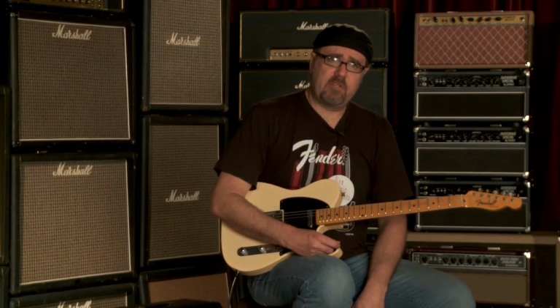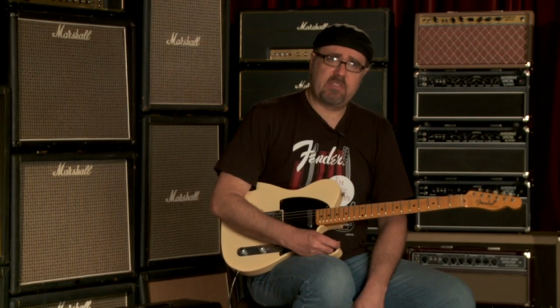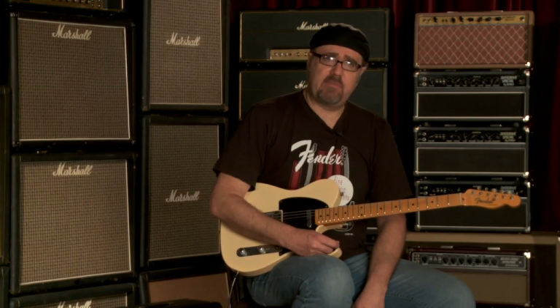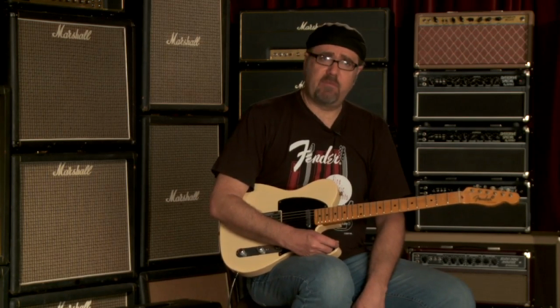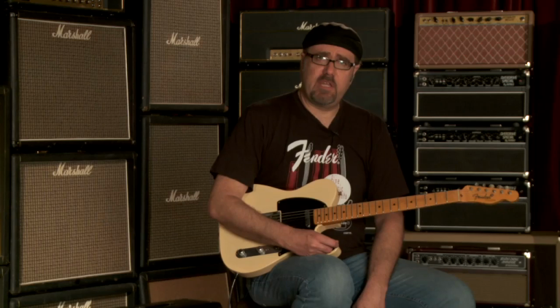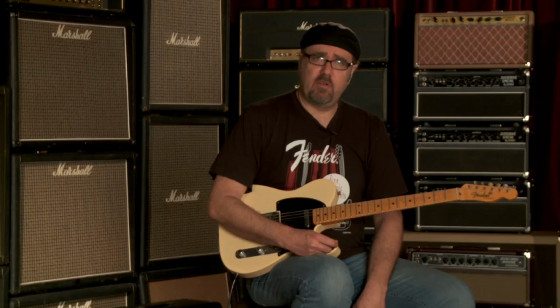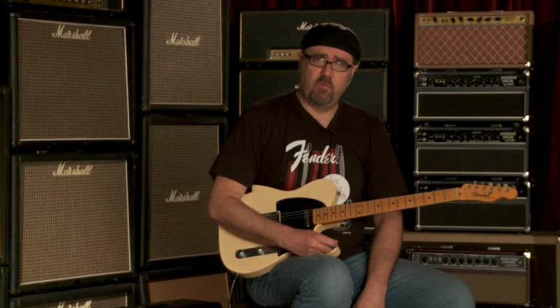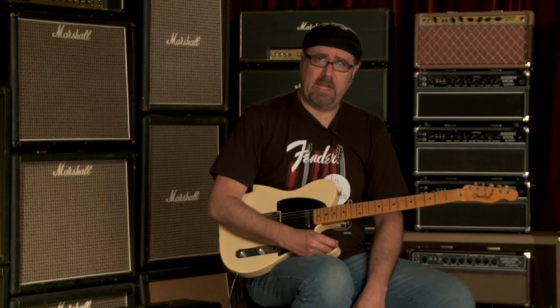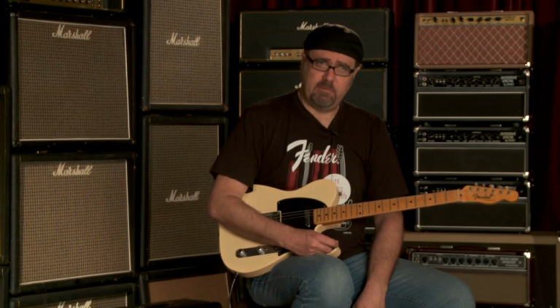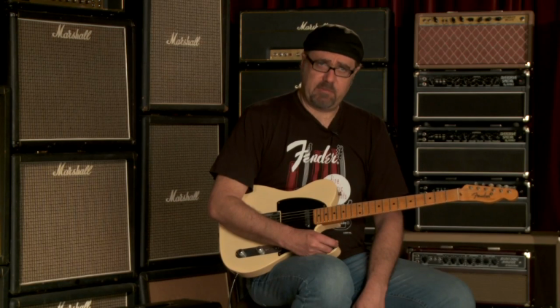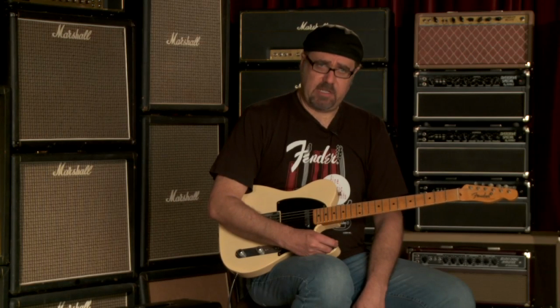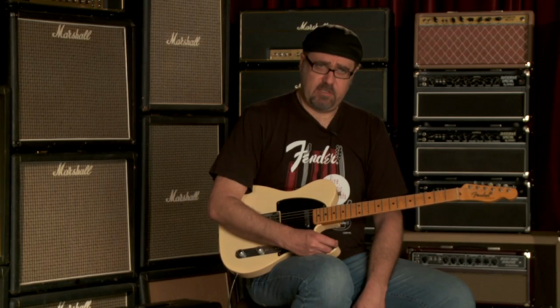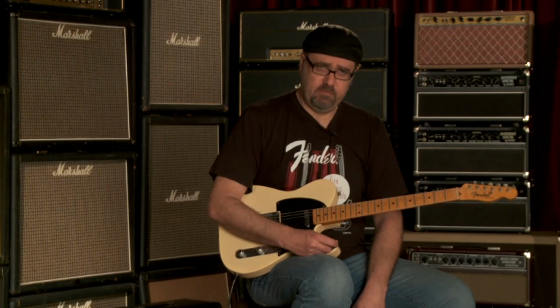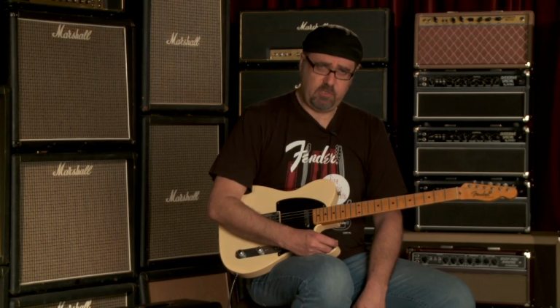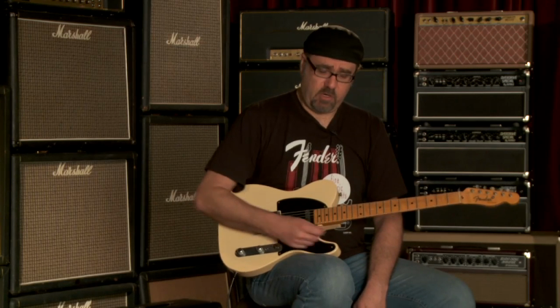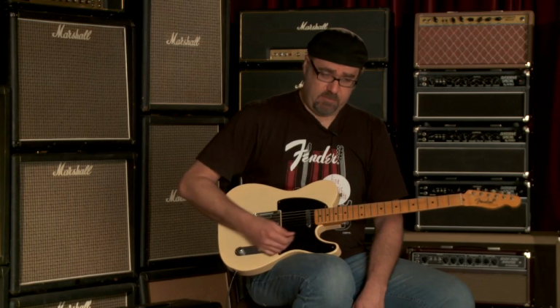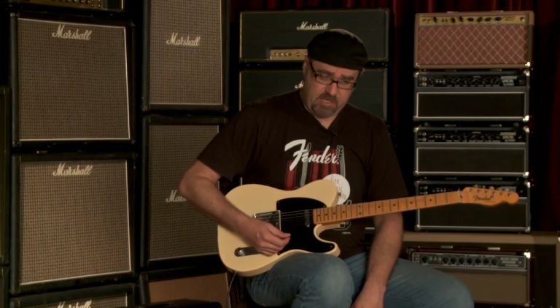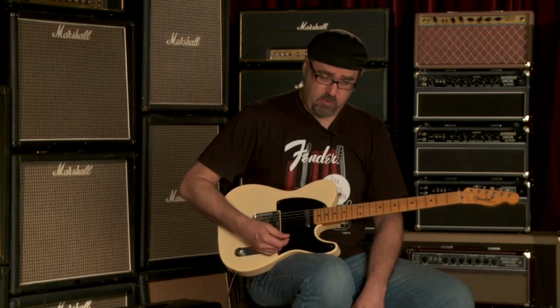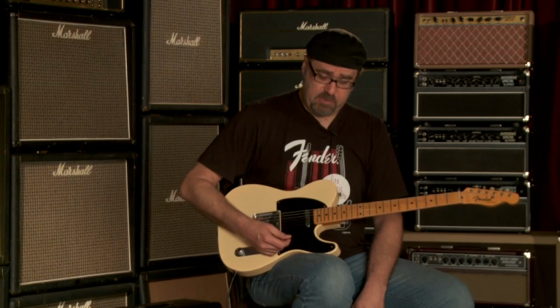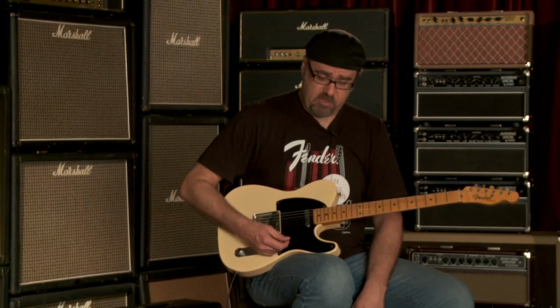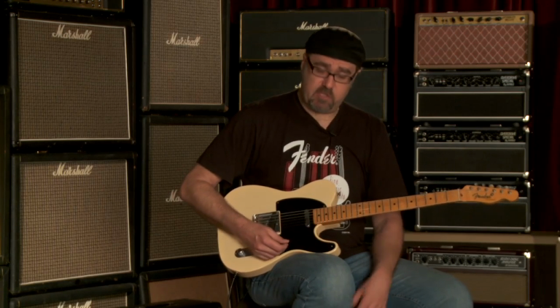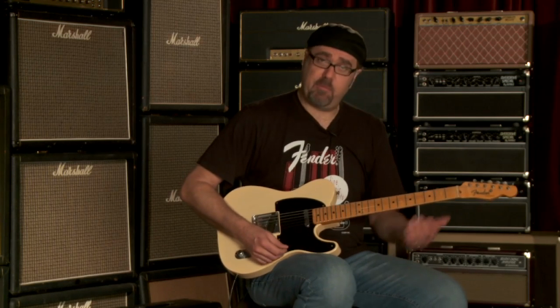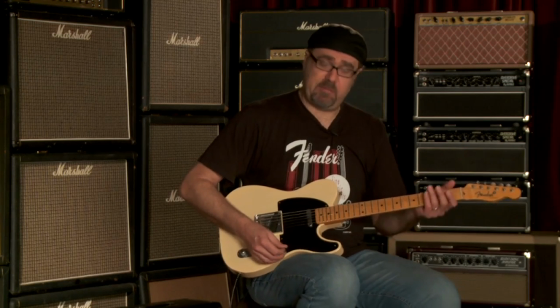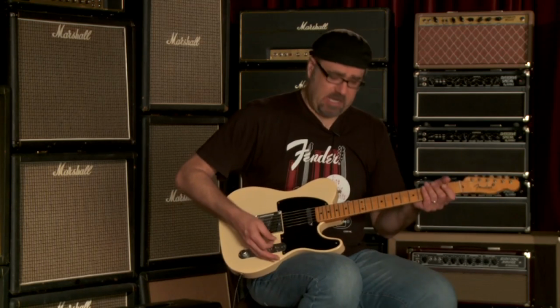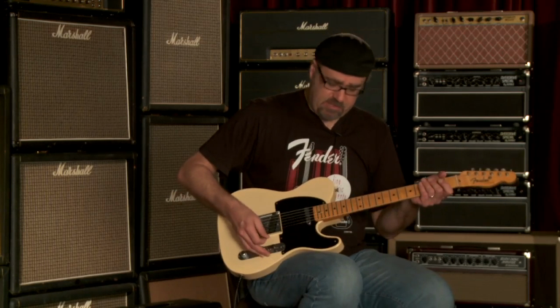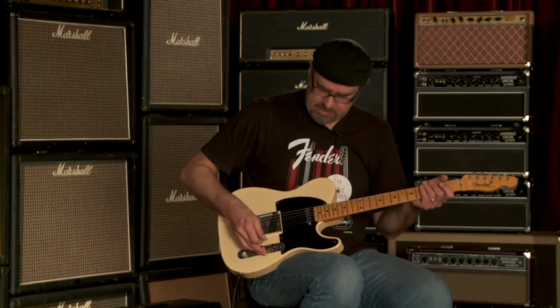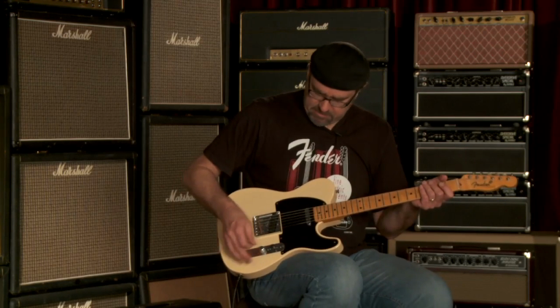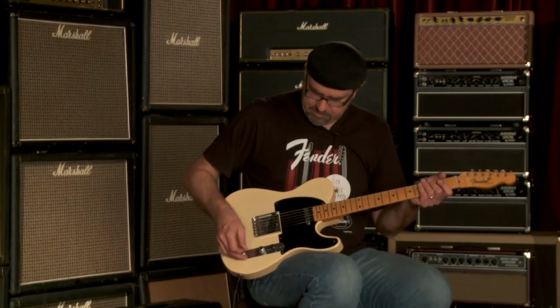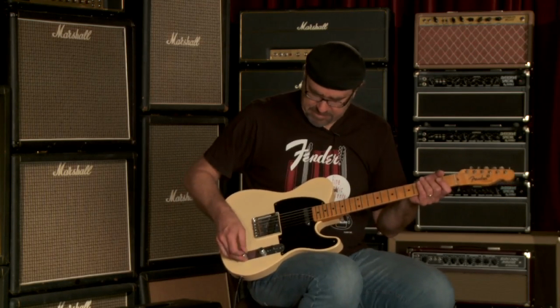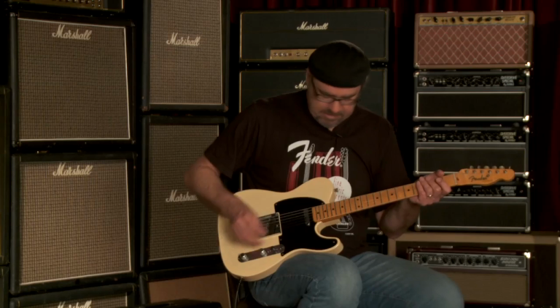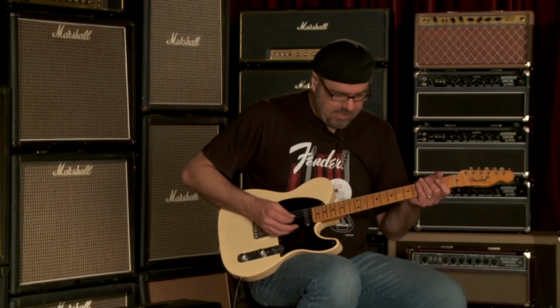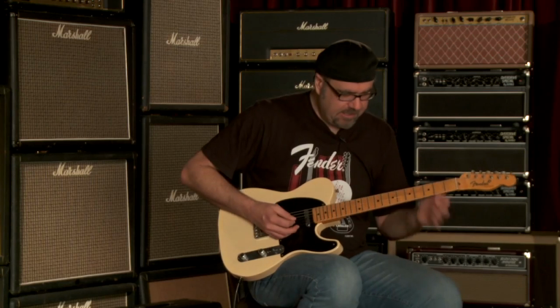Now I'm going to do the same thing for the other remaining pickup selections. Of course, the in-between position, which is both pickups together, is going to sound something like this here.